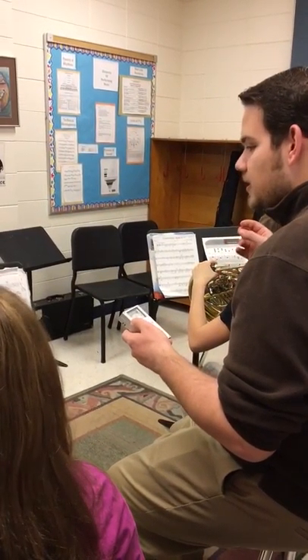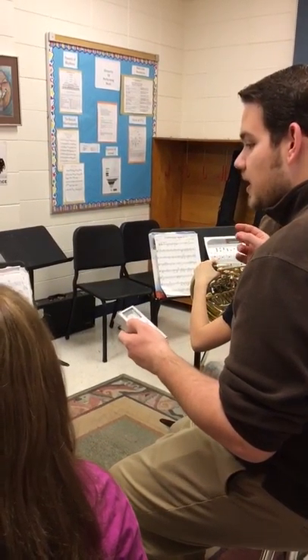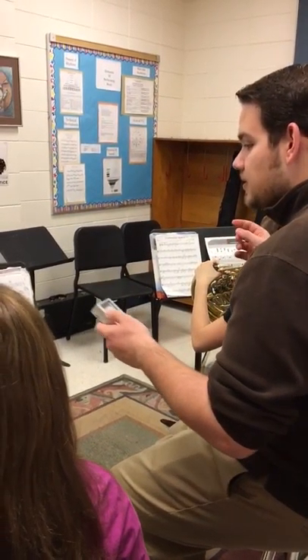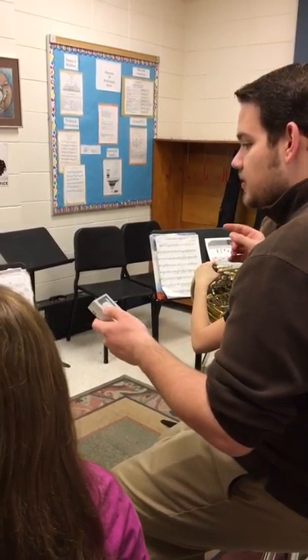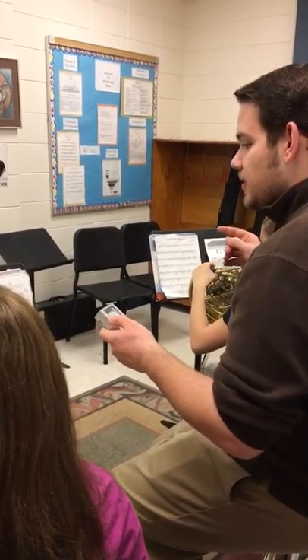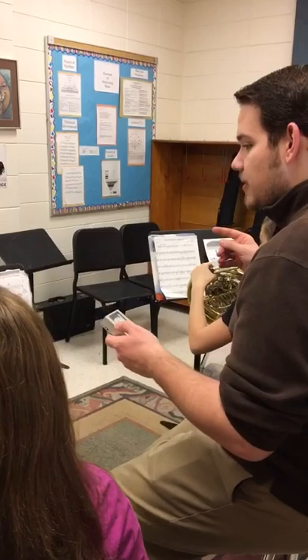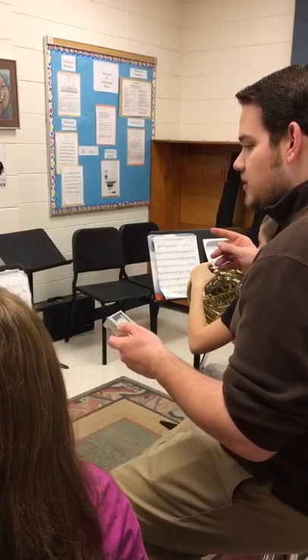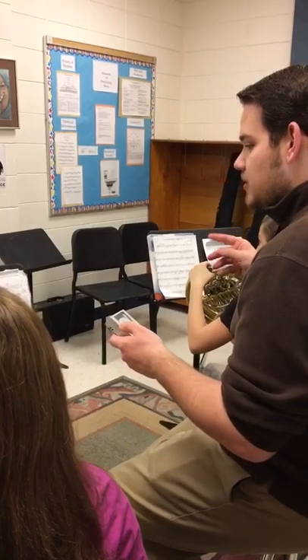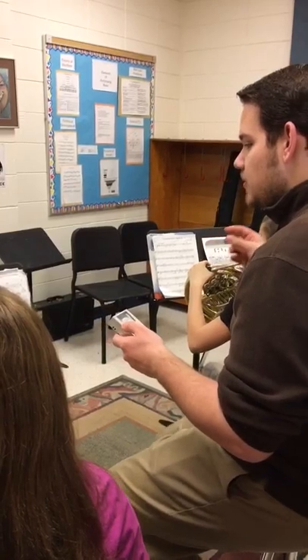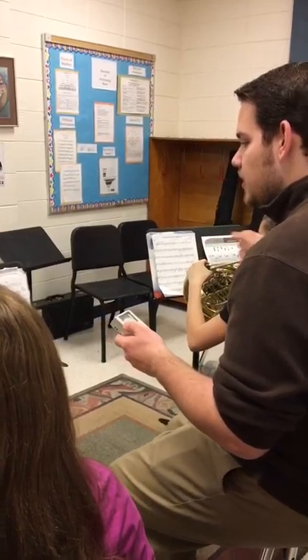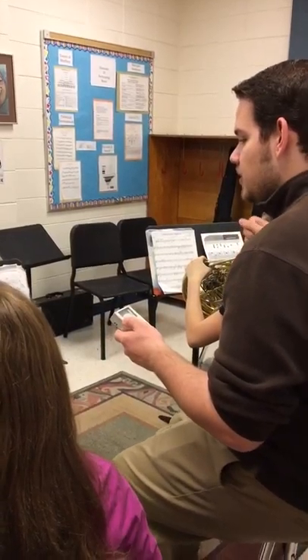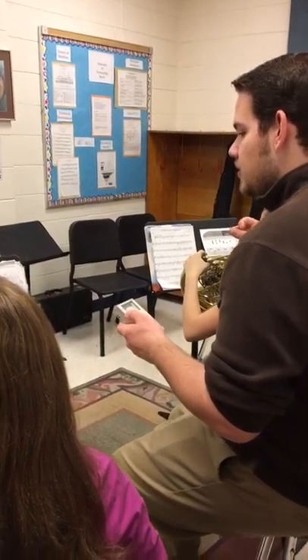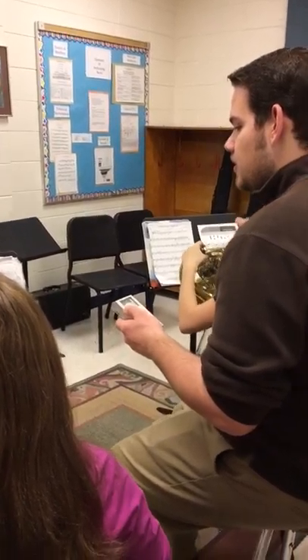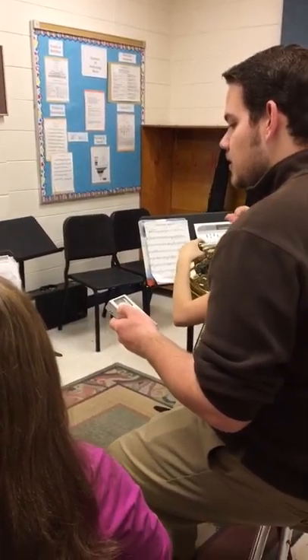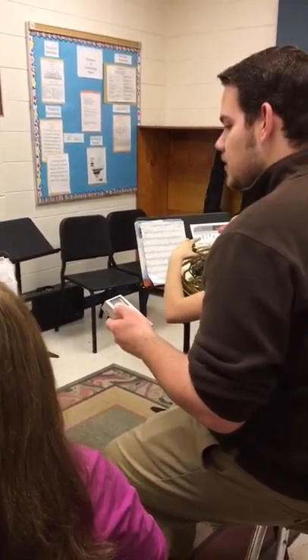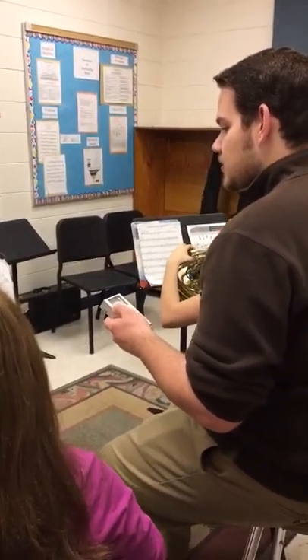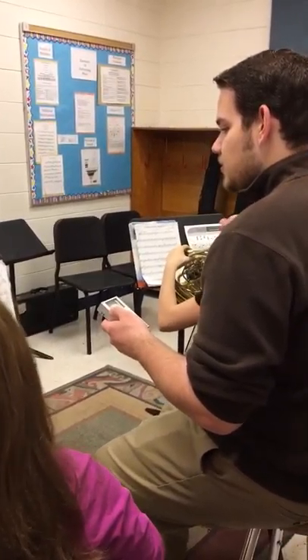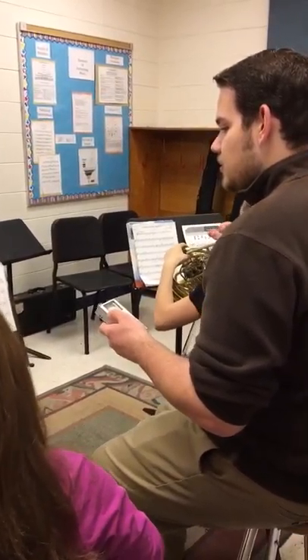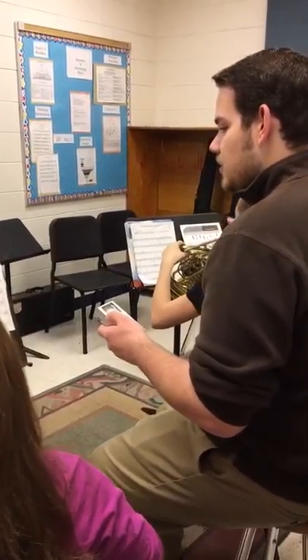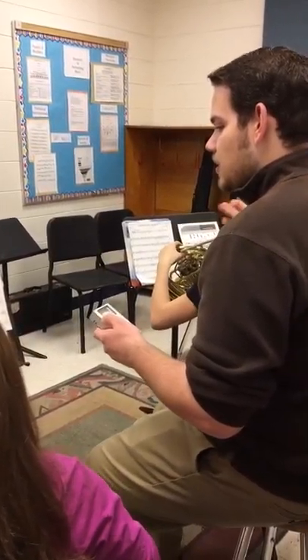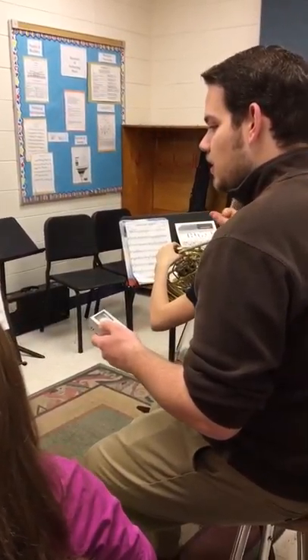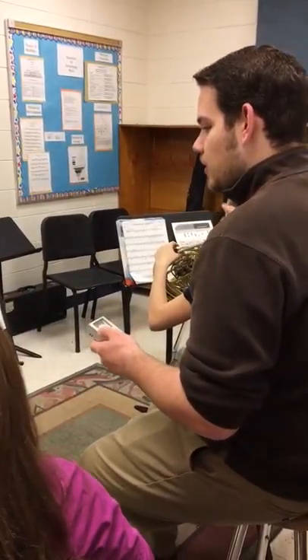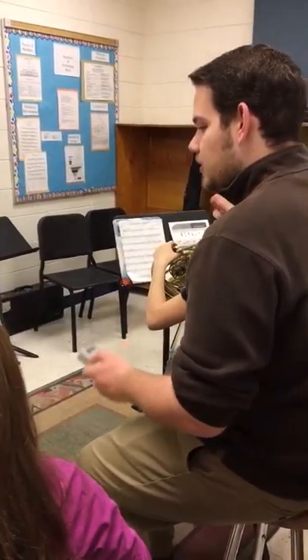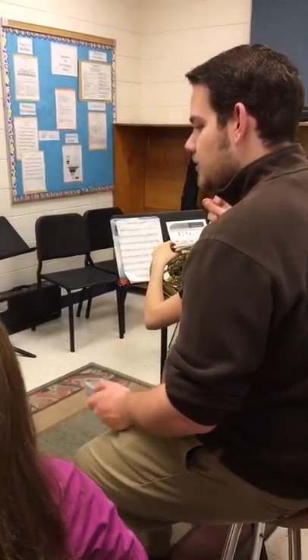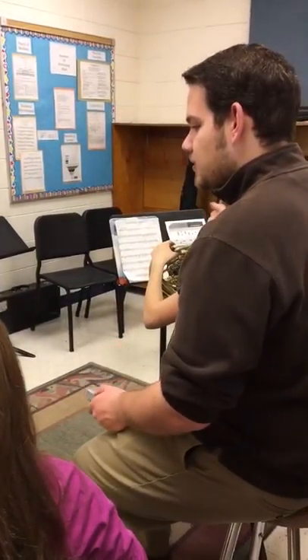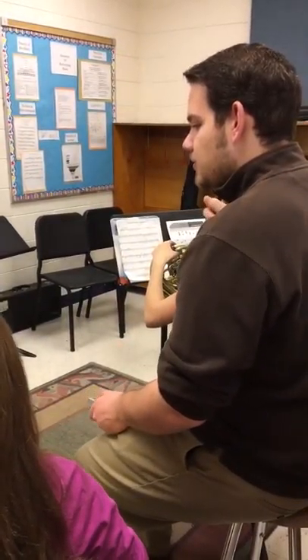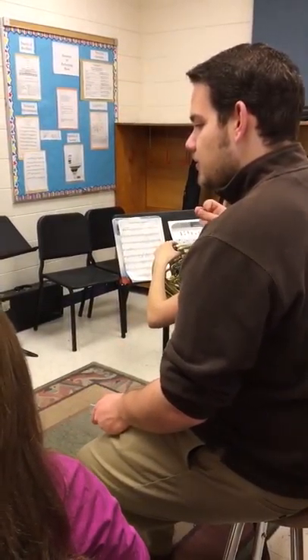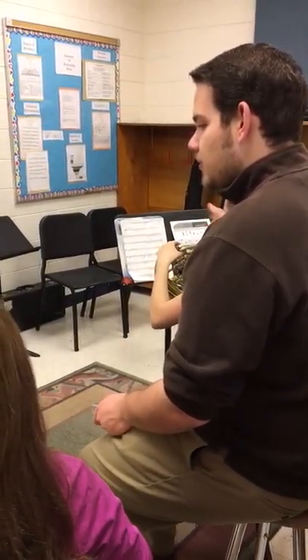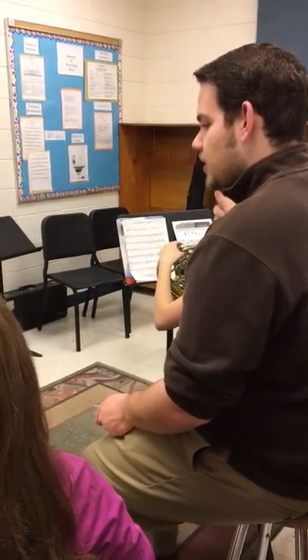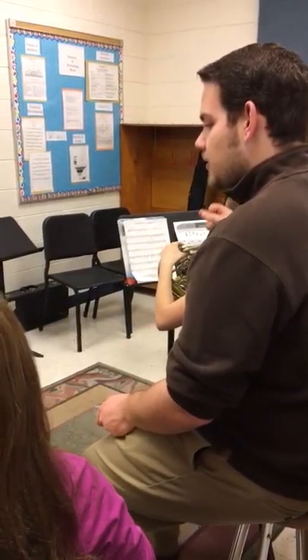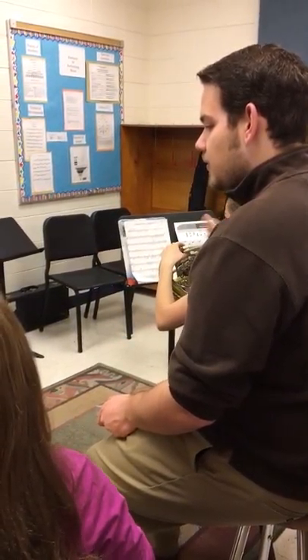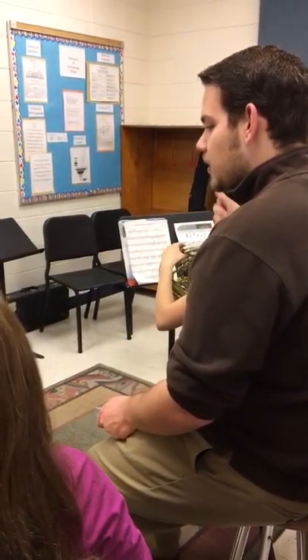Okay, so let's do that measure. One, two, a one, two, three, four.